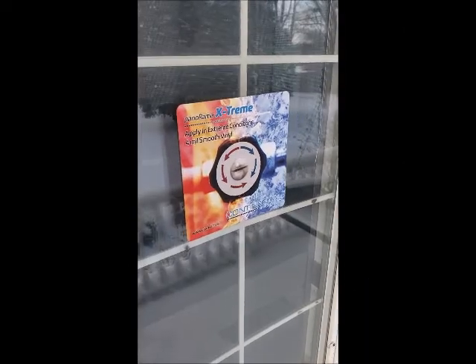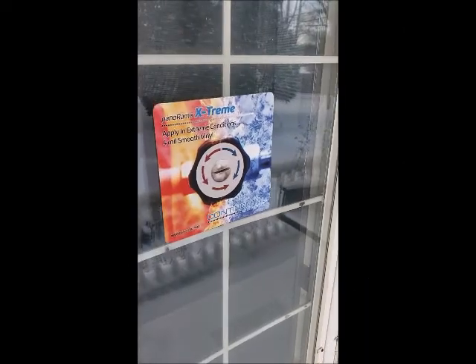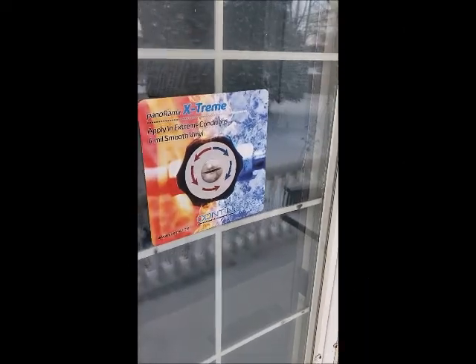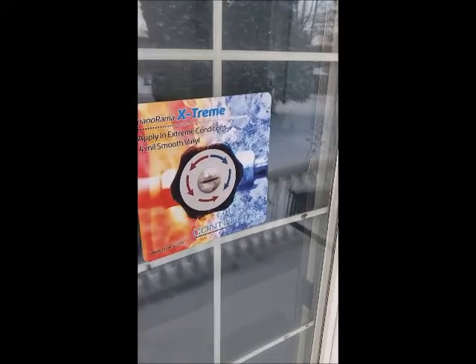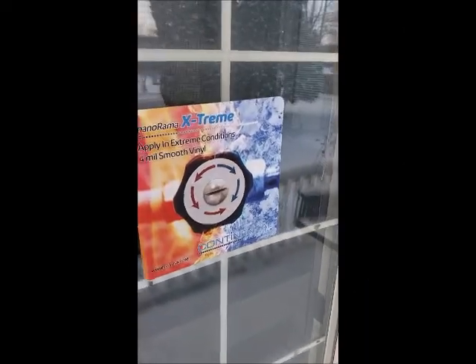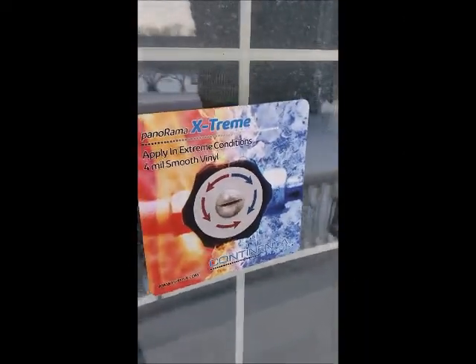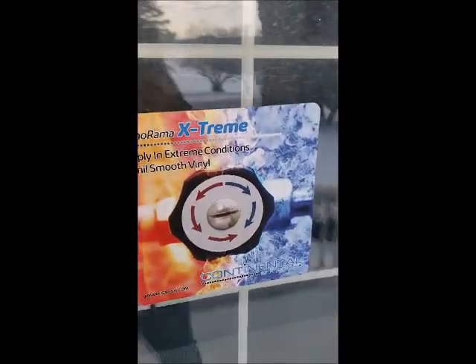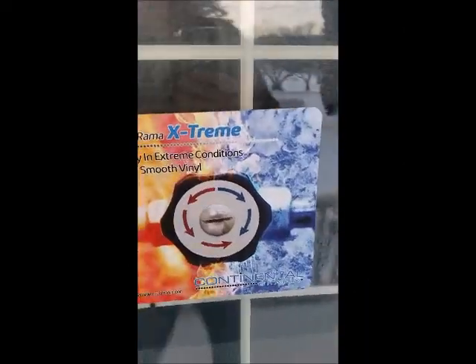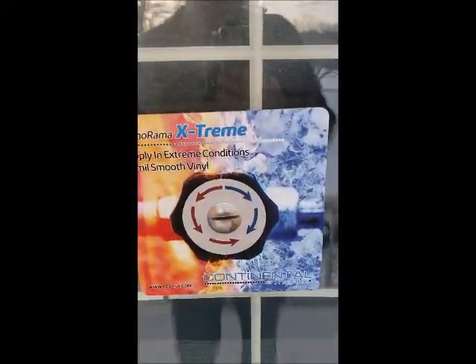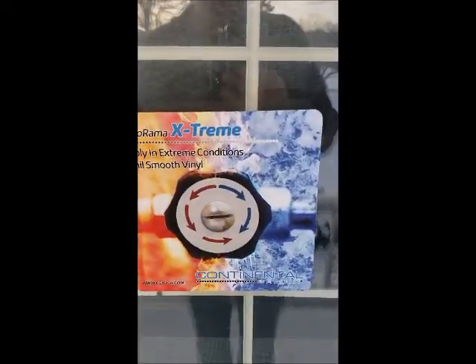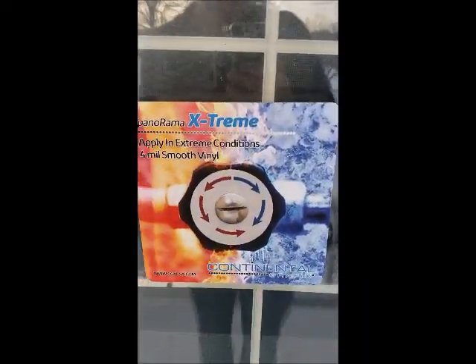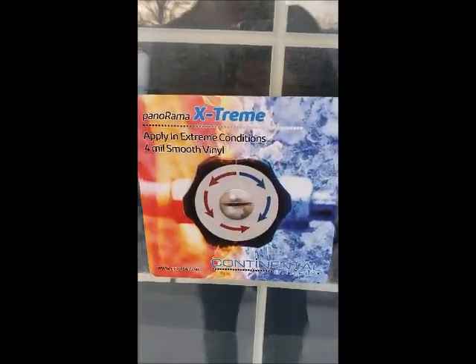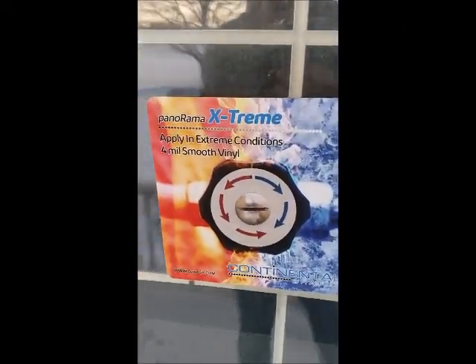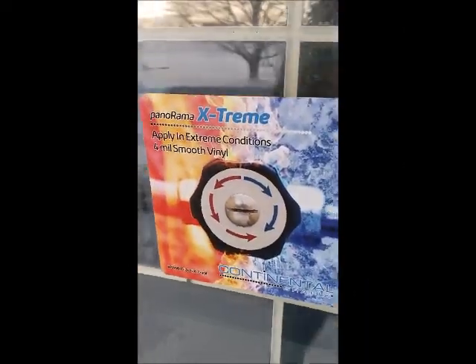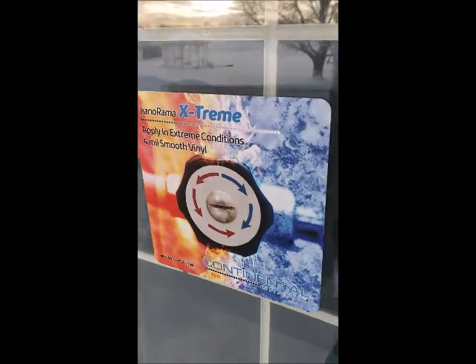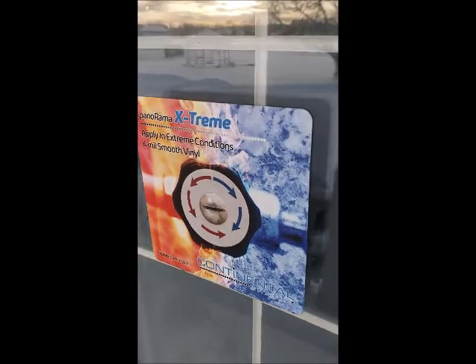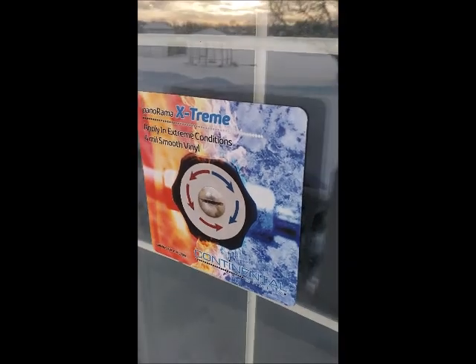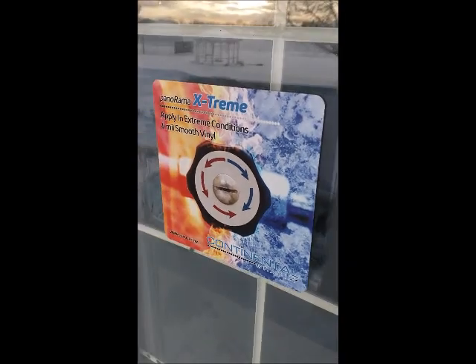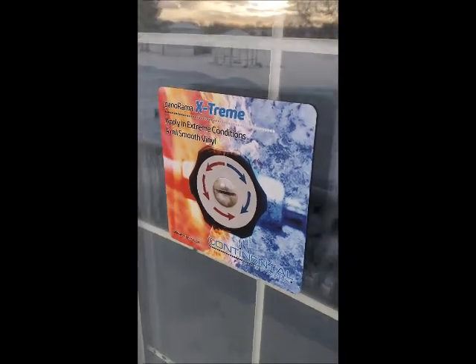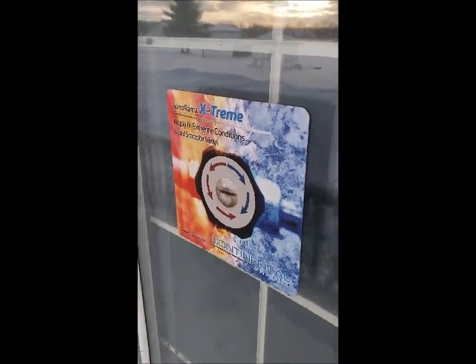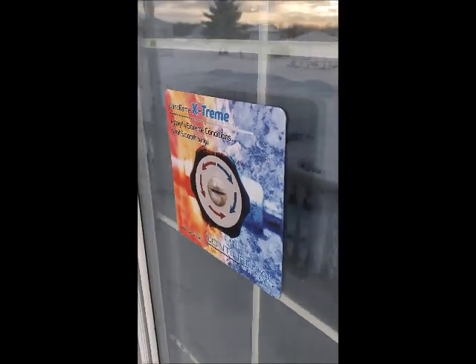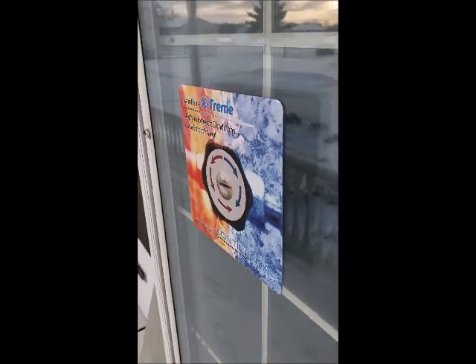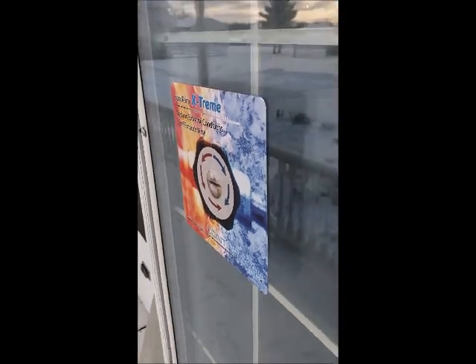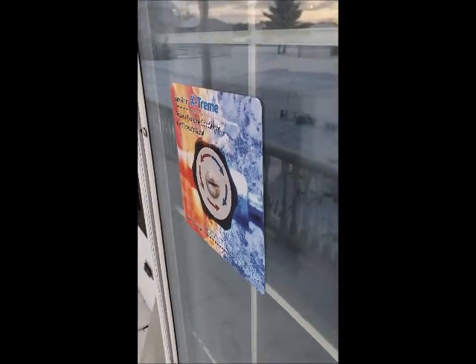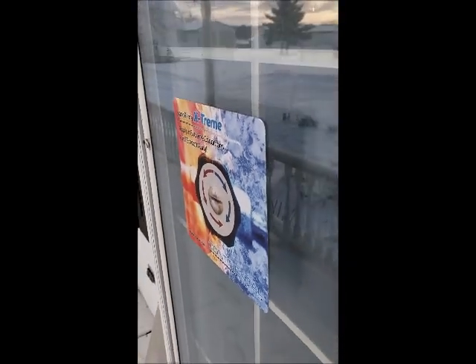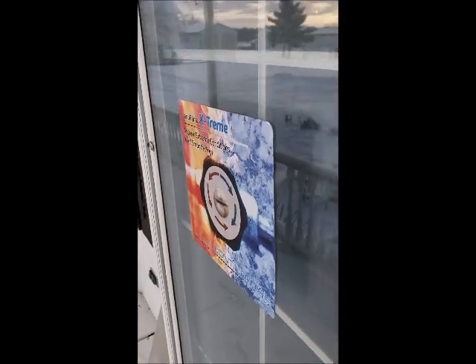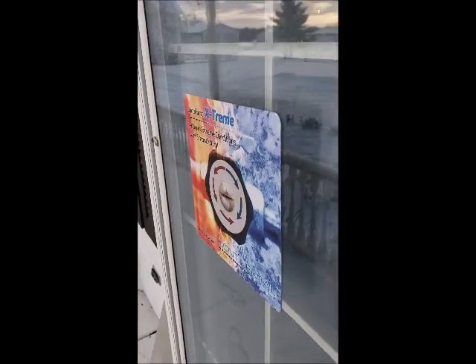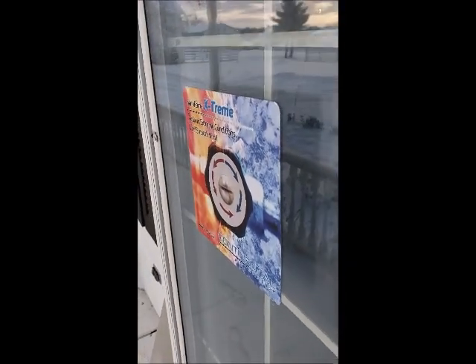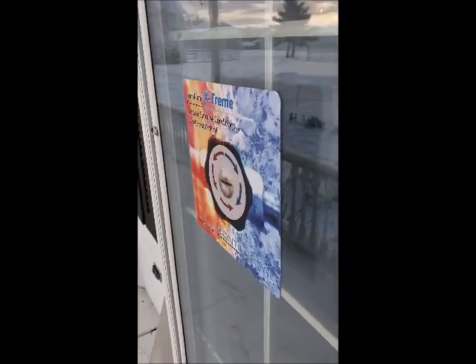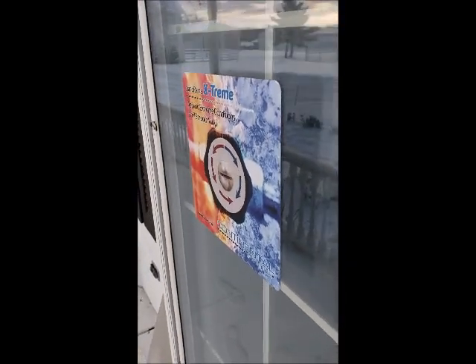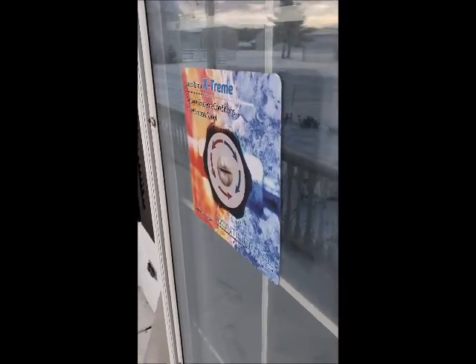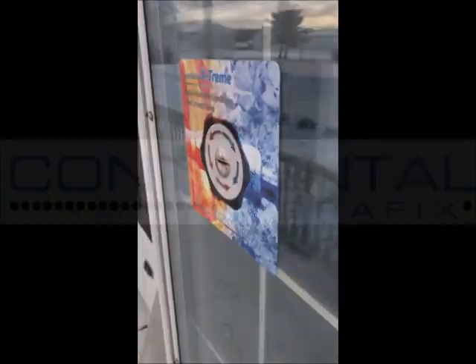And here I am a few days later. It's currently negative three out, and this window decal stuck perfectly.